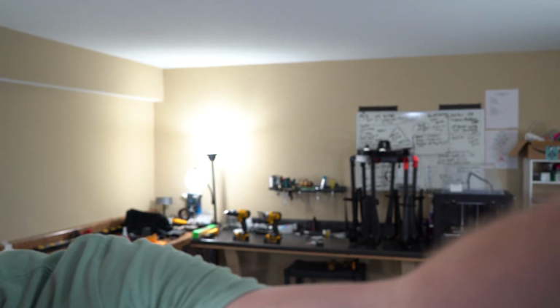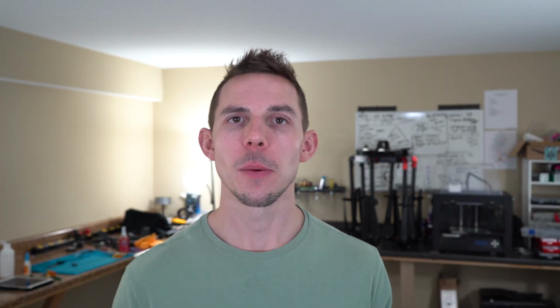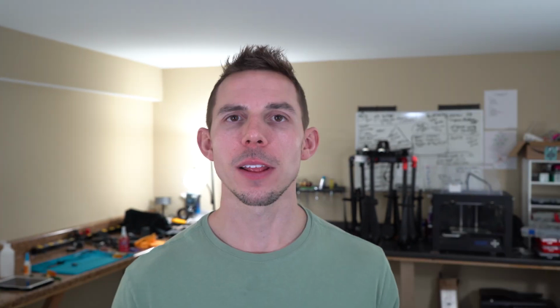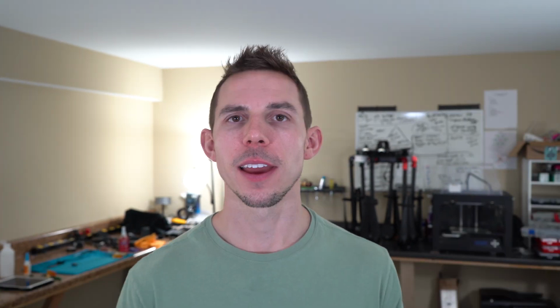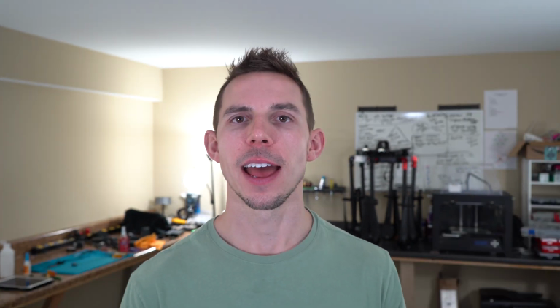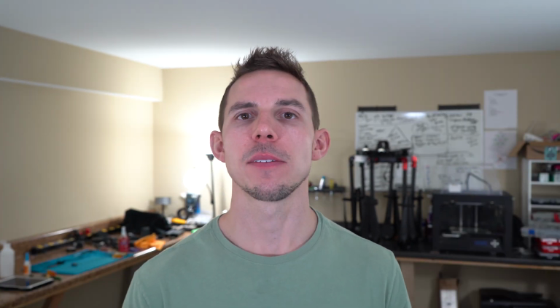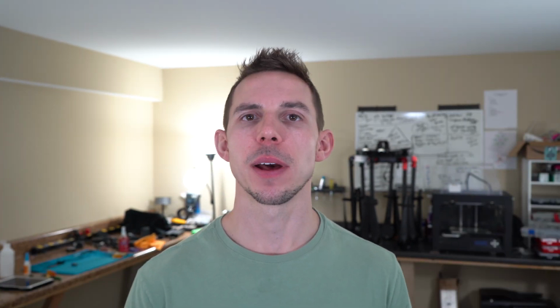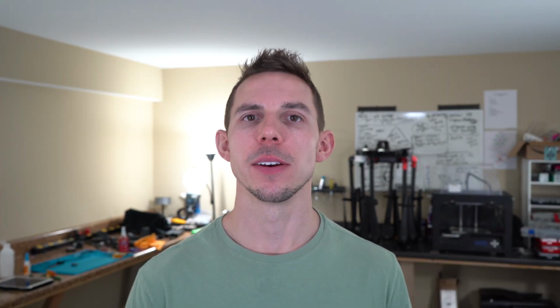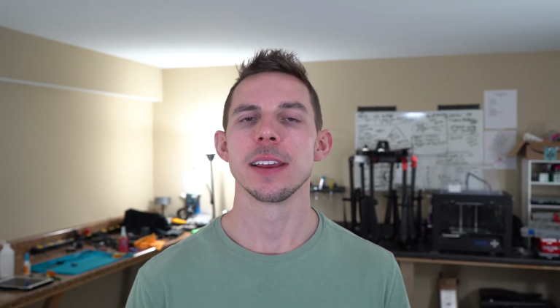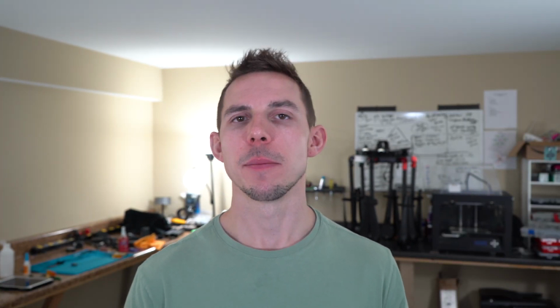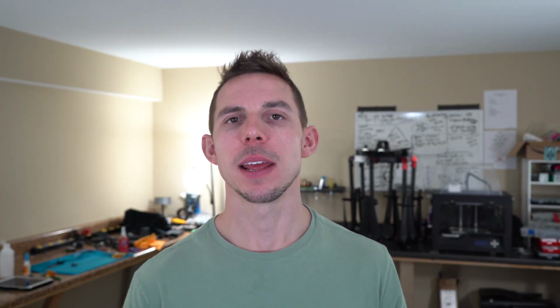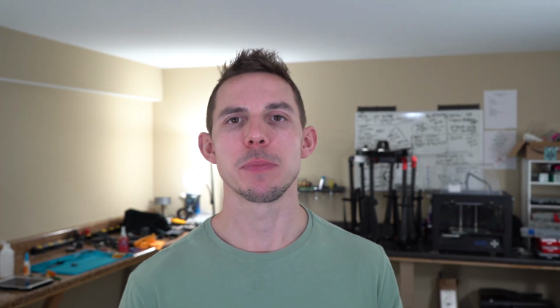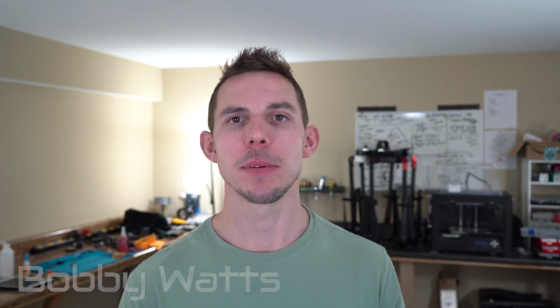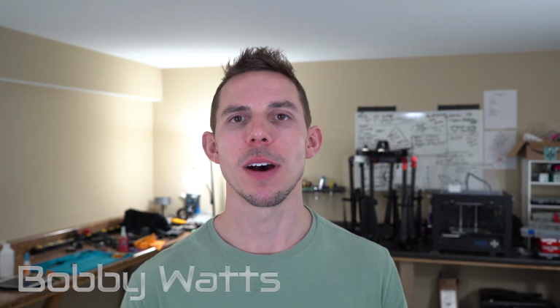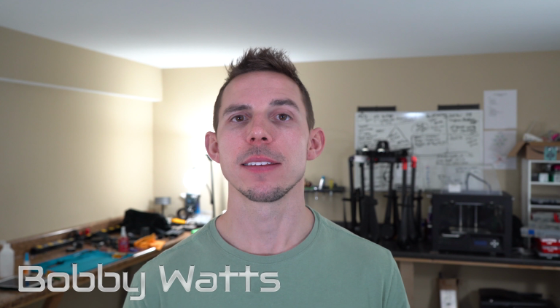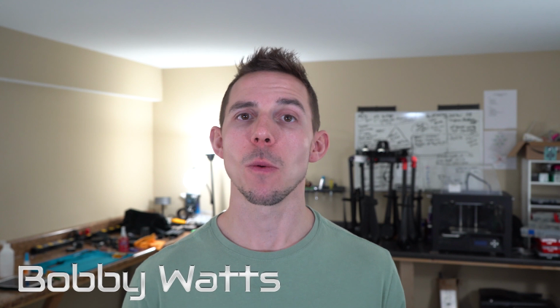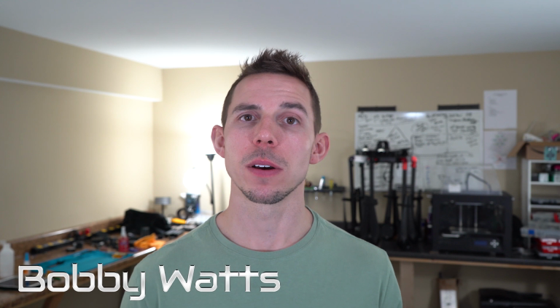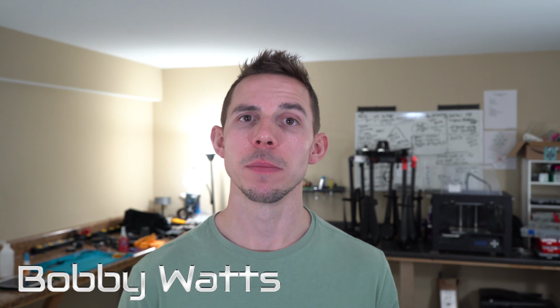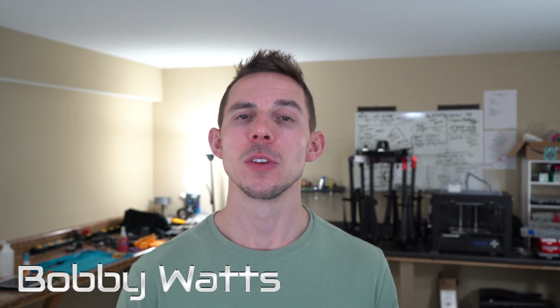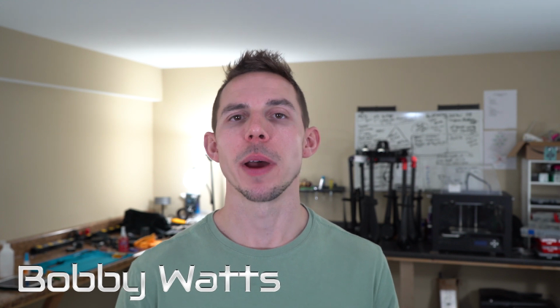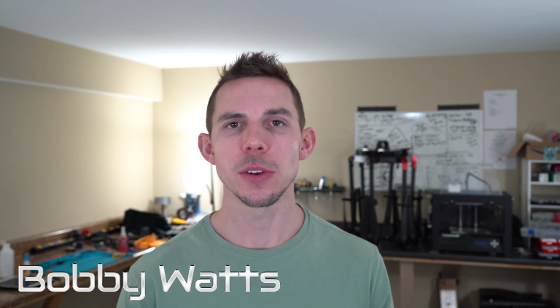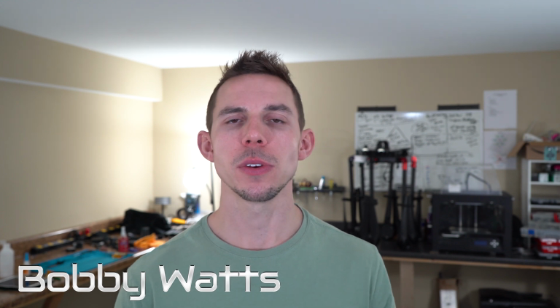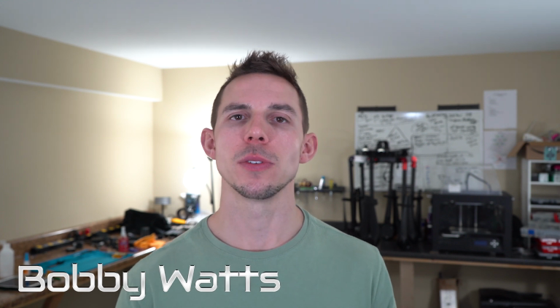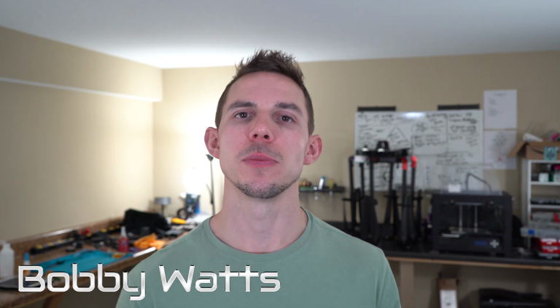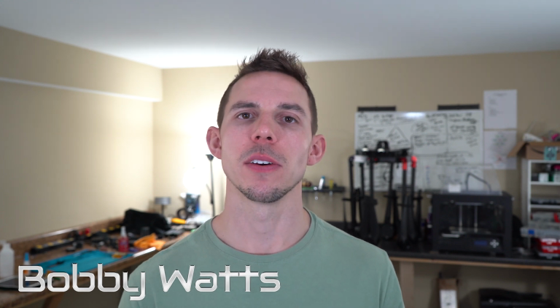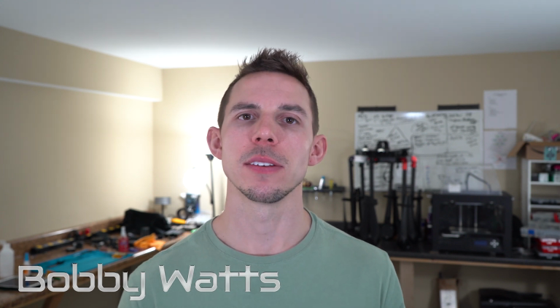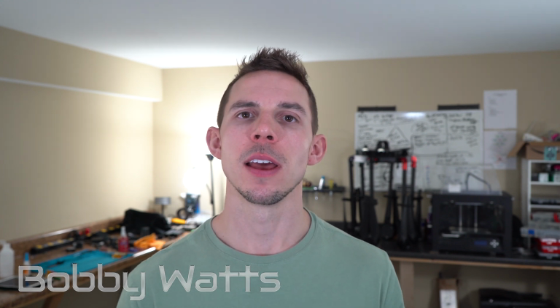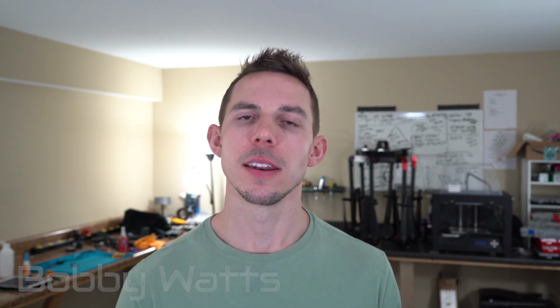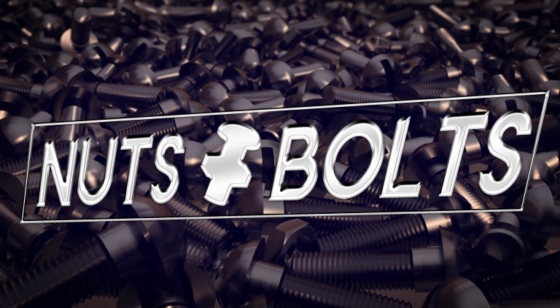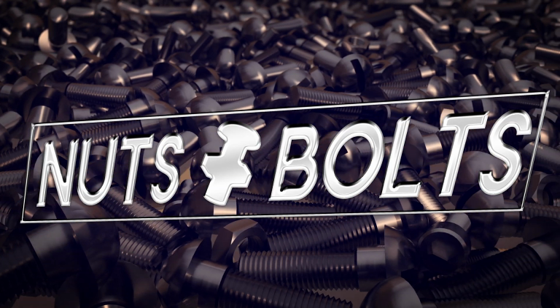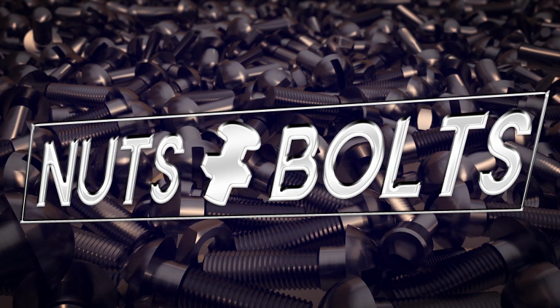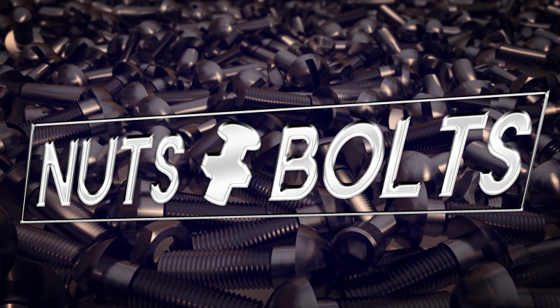Well, hello there. How's everybody doing? My name is Bobby Watts and welcome to my new YouTube series, Nuts and Bolts.